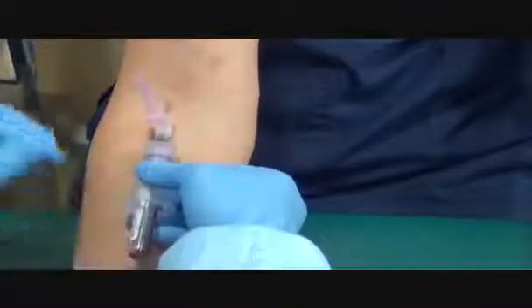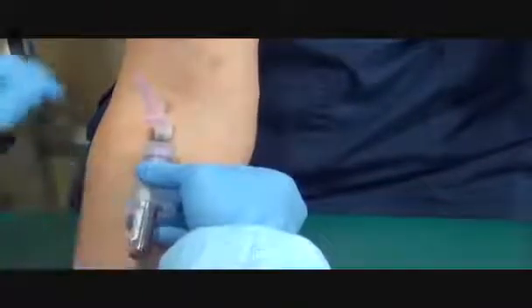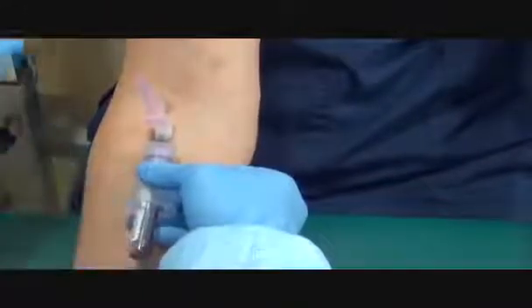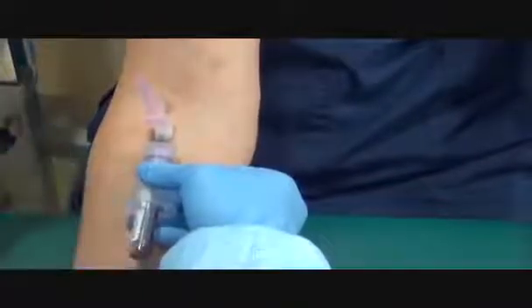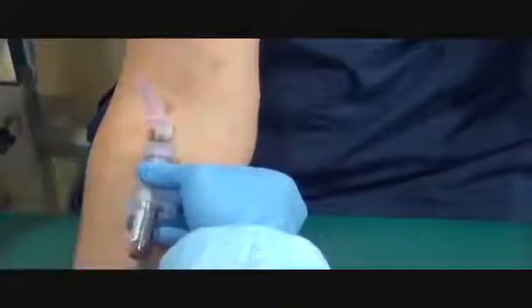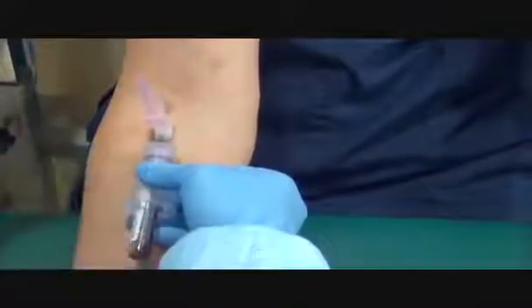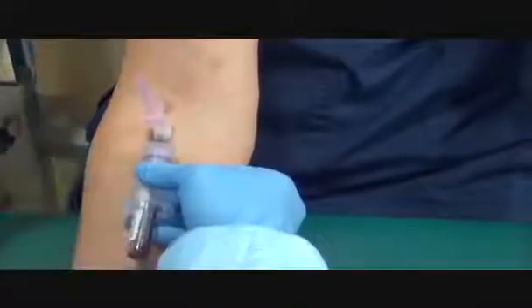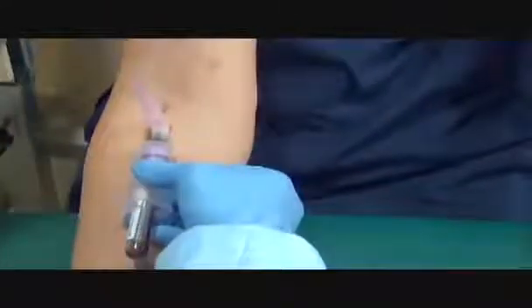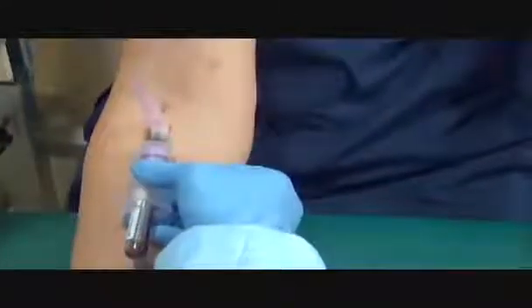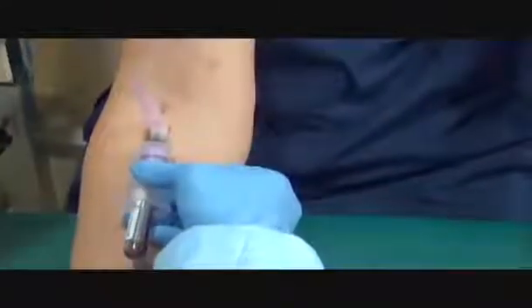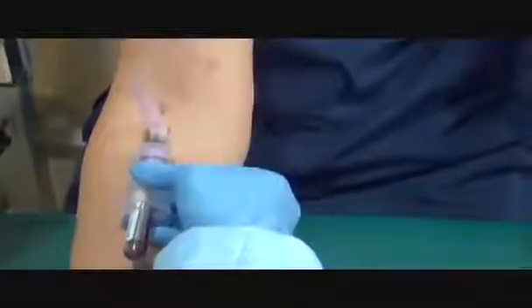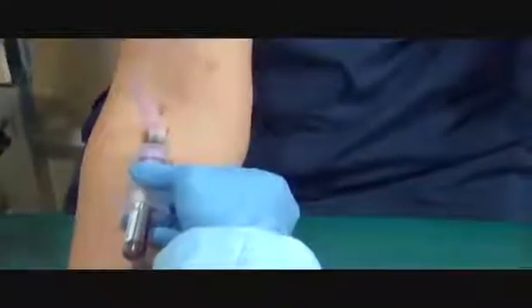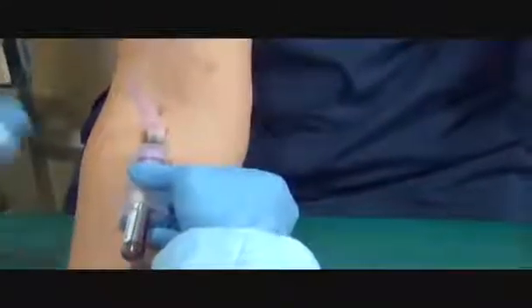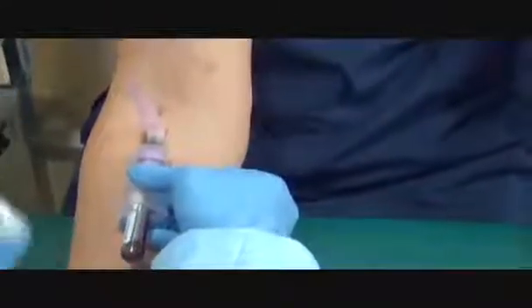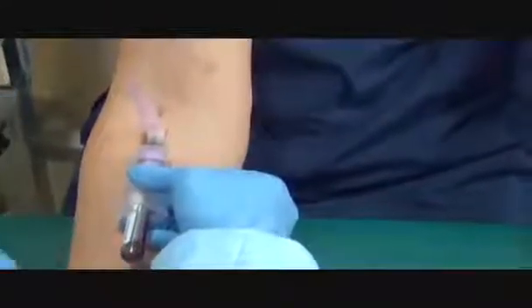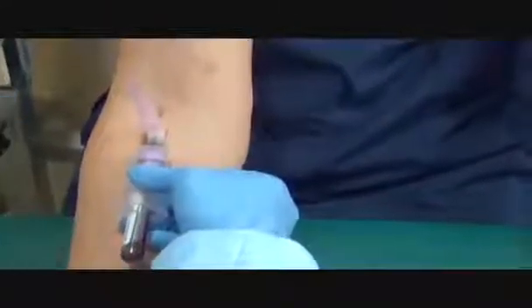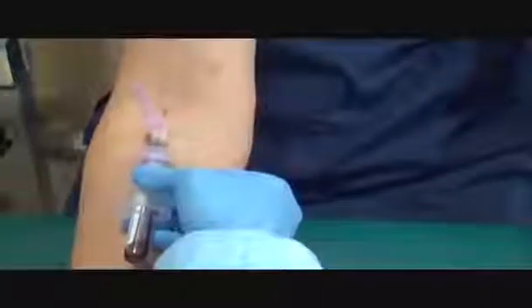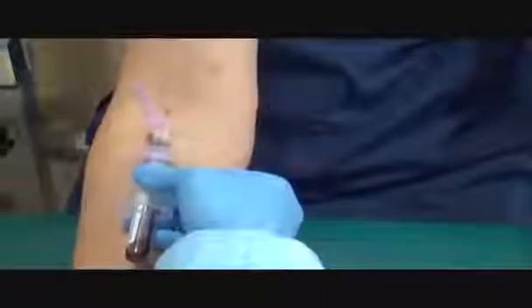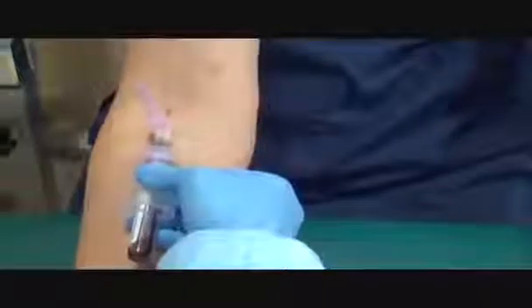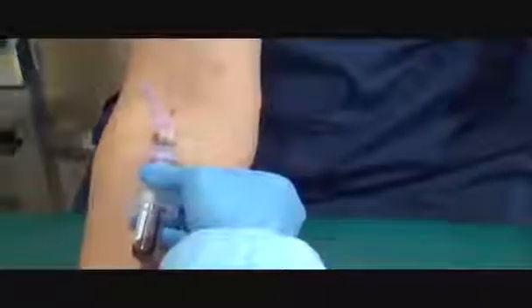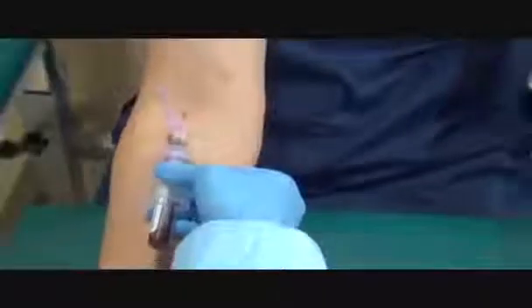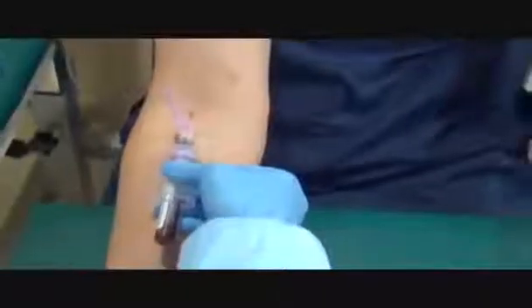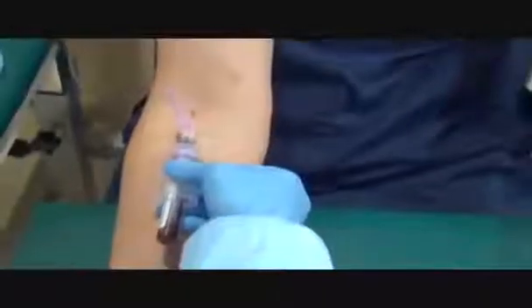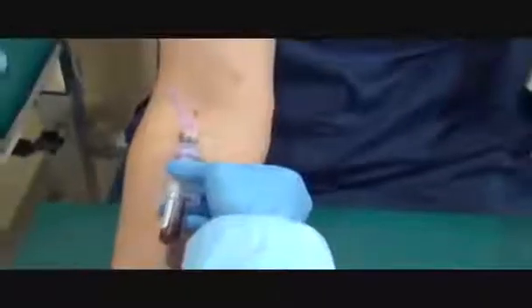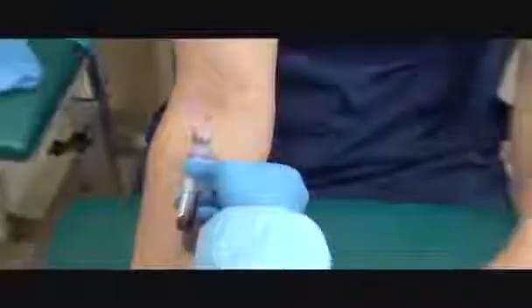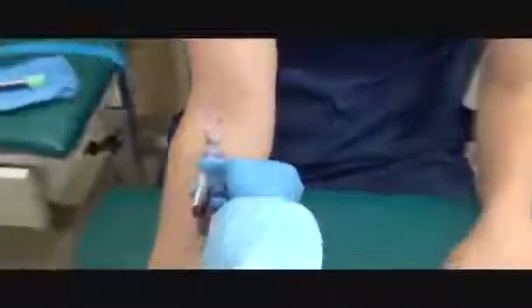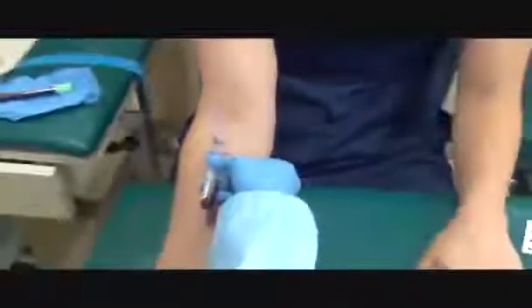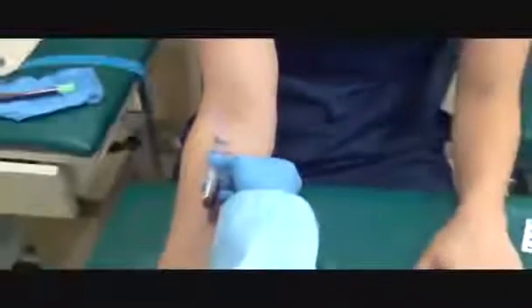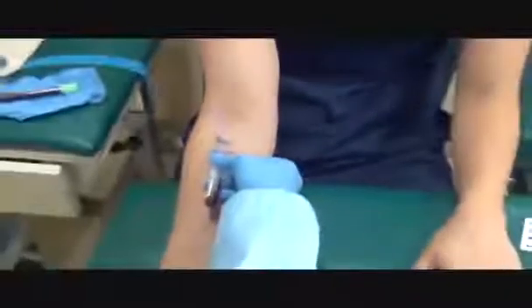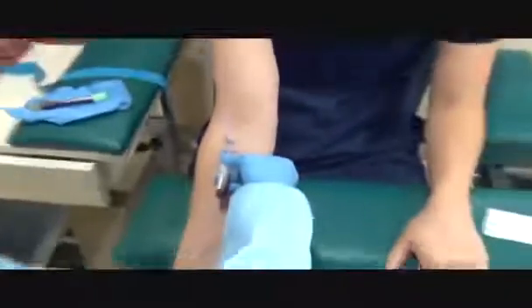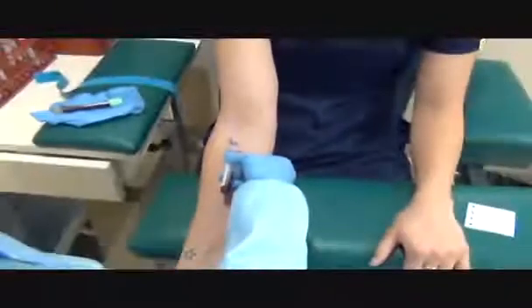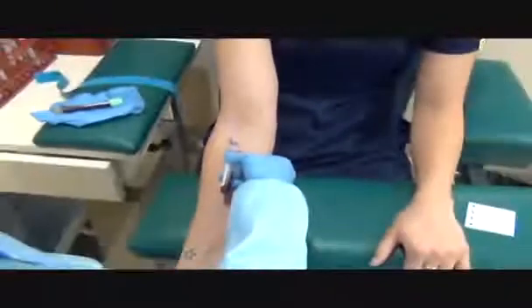Are you okay? How are you feeling? Good. Open up your hand.